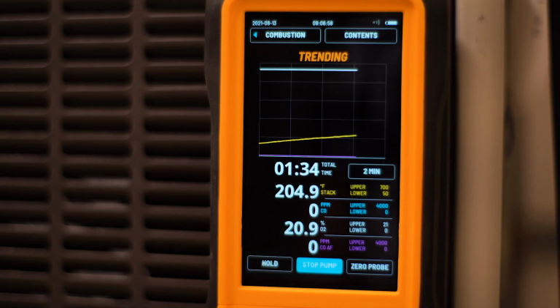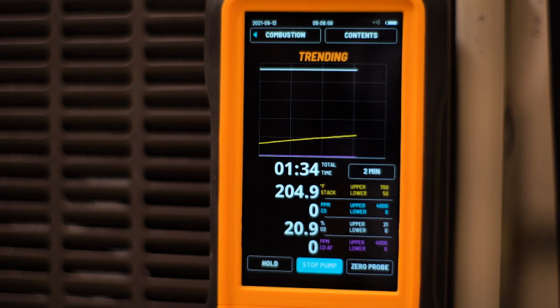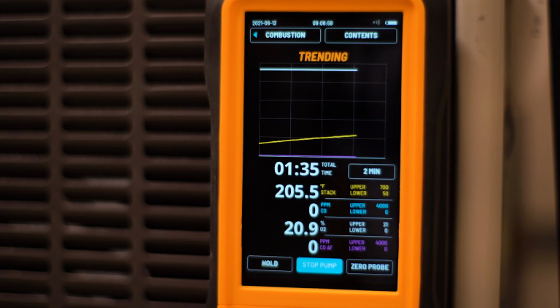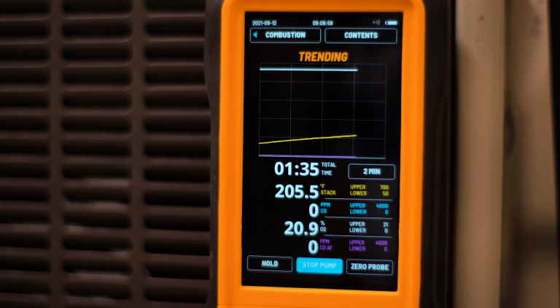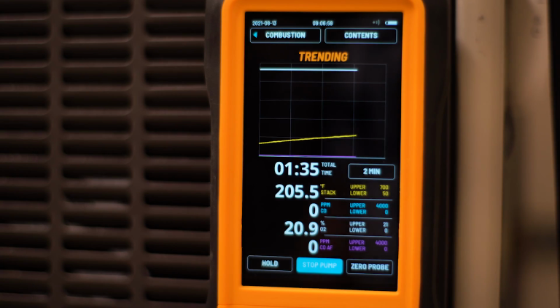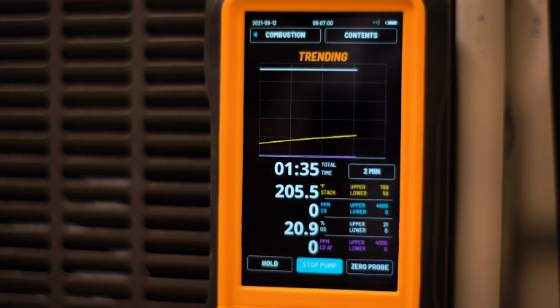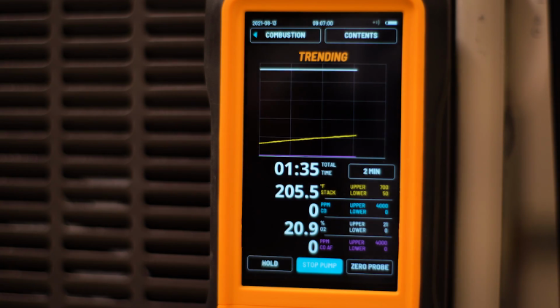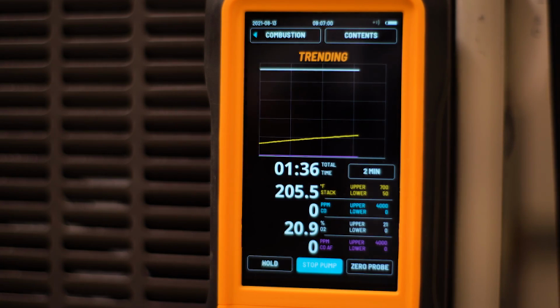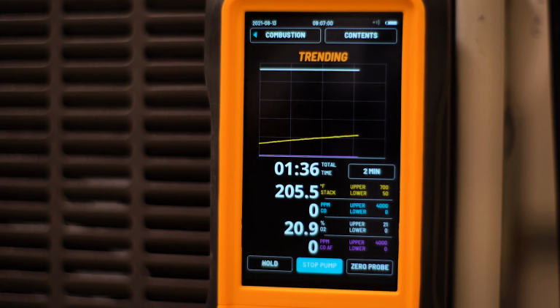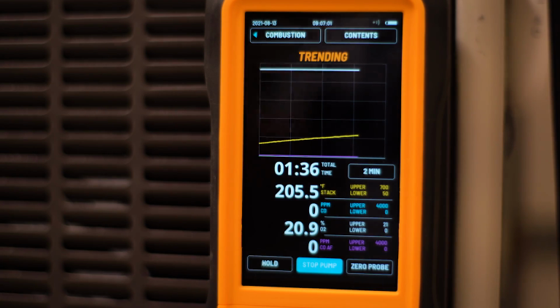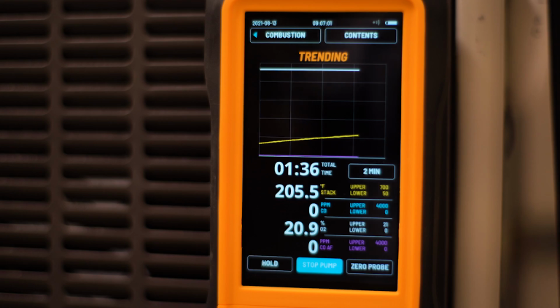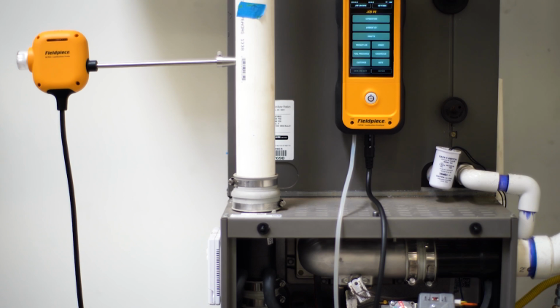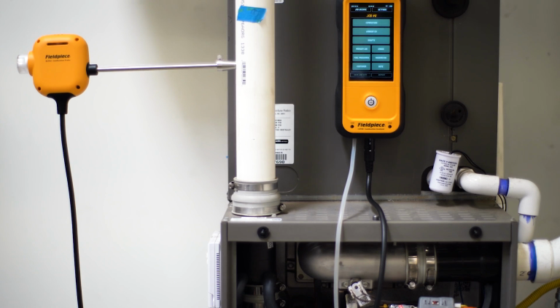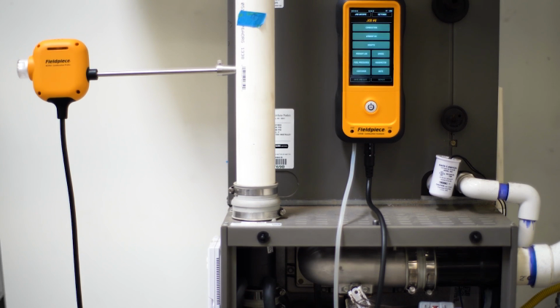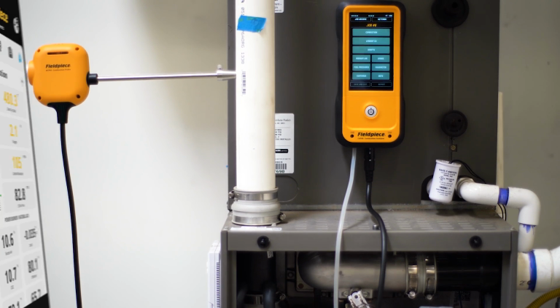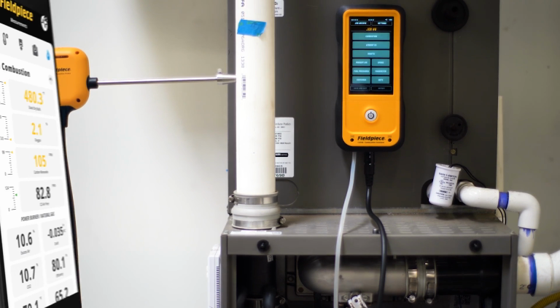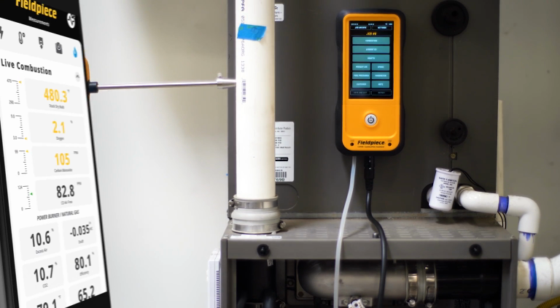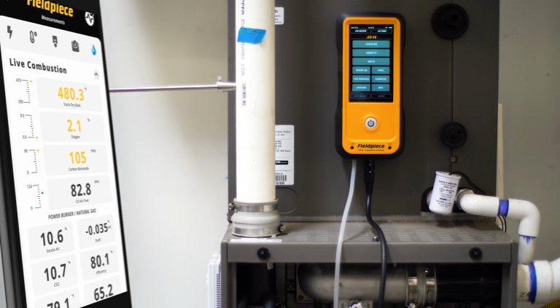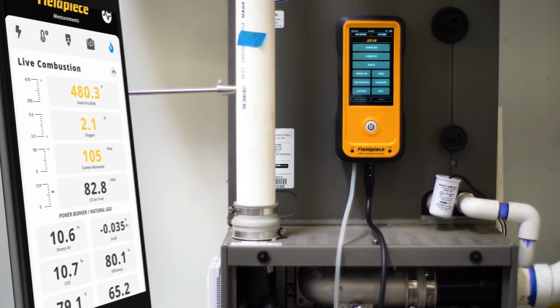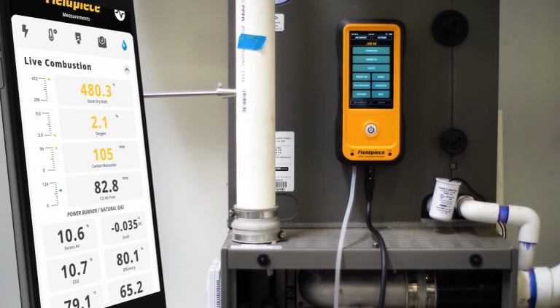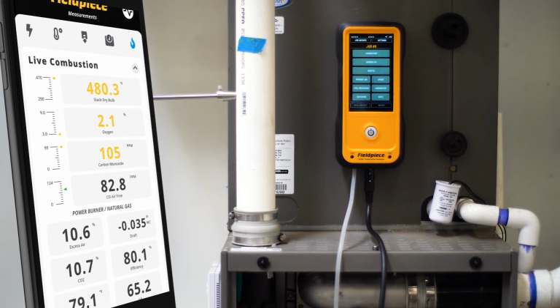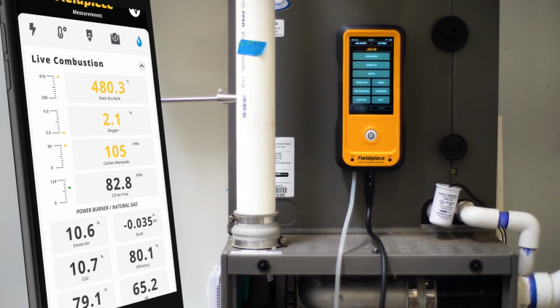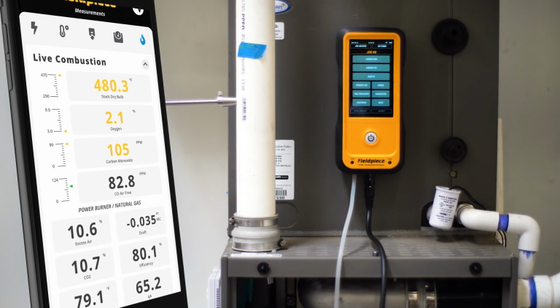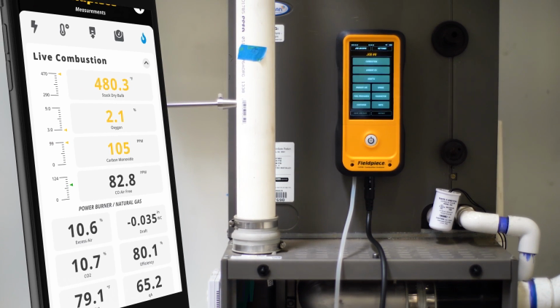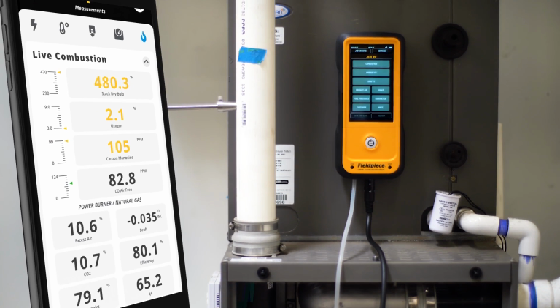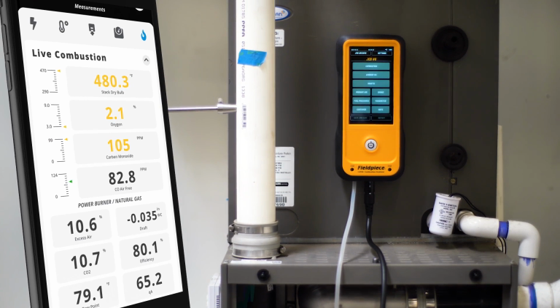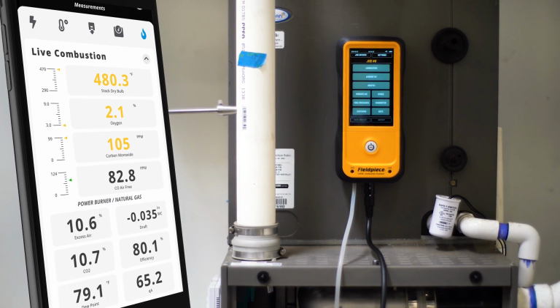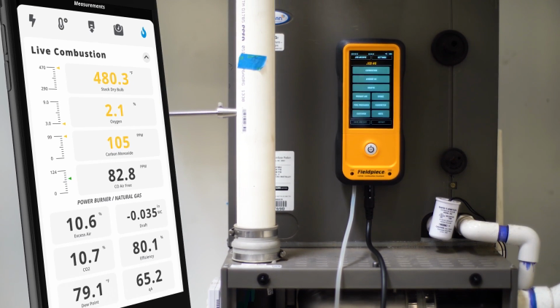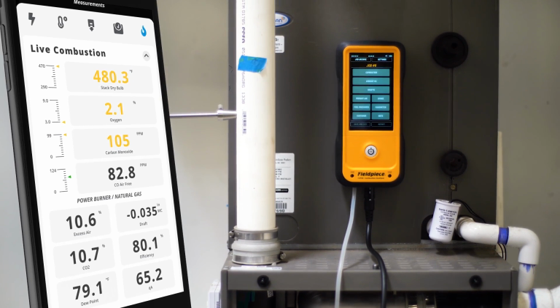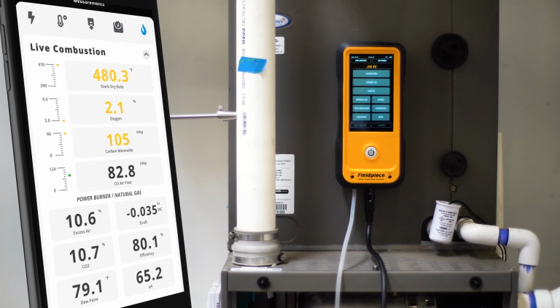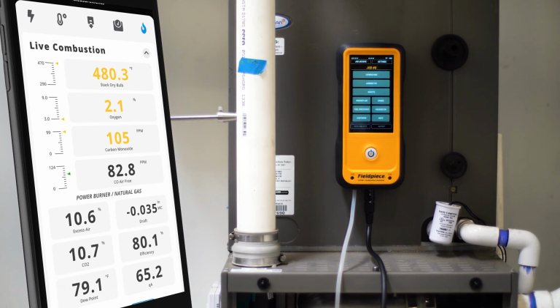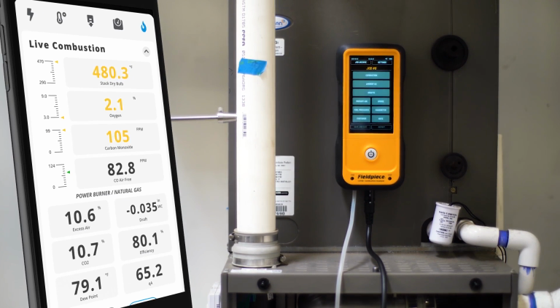Plus, because they connect to the JobLink app, you have 1,000 feet of wireless range and can view trends and customer details in an instant.